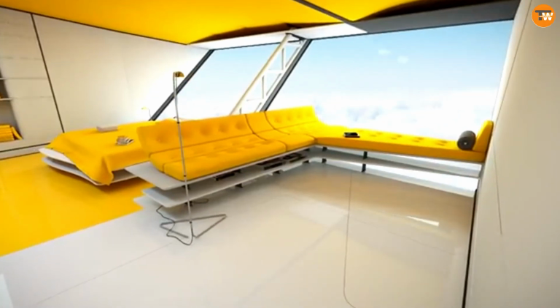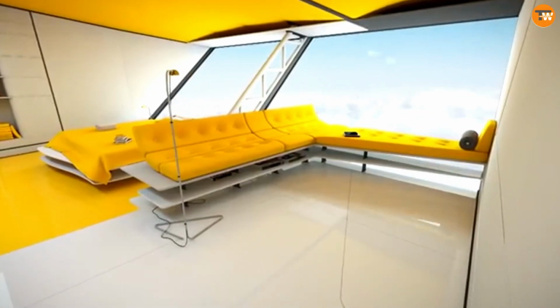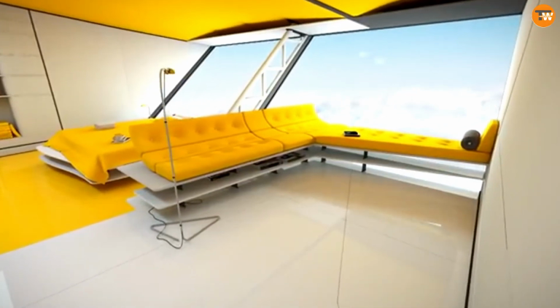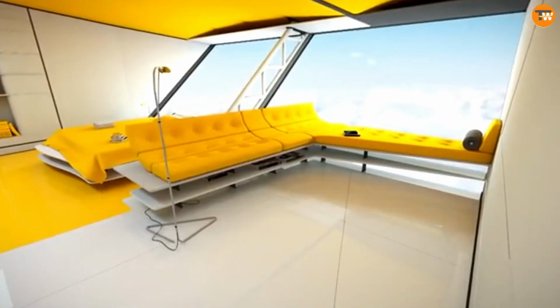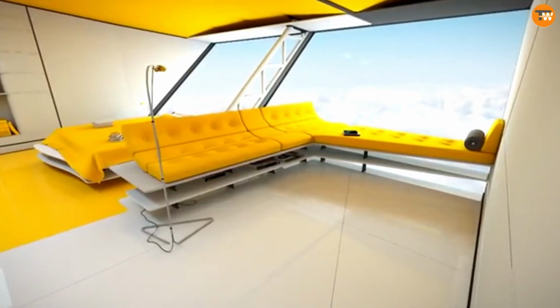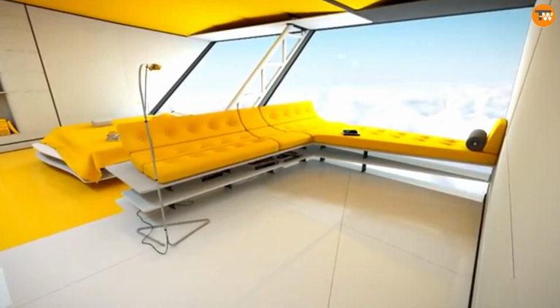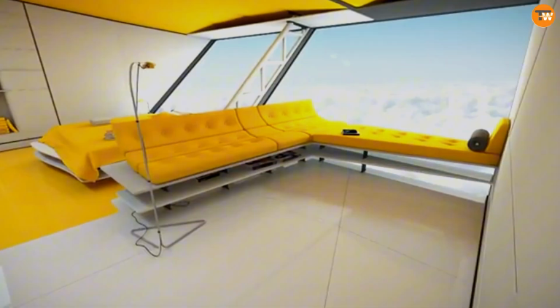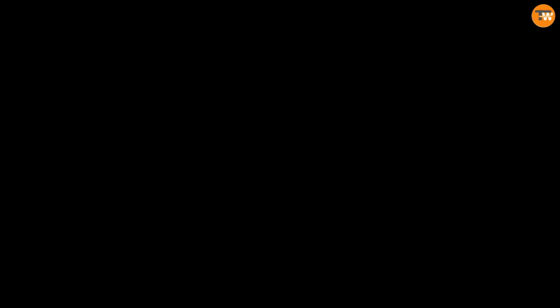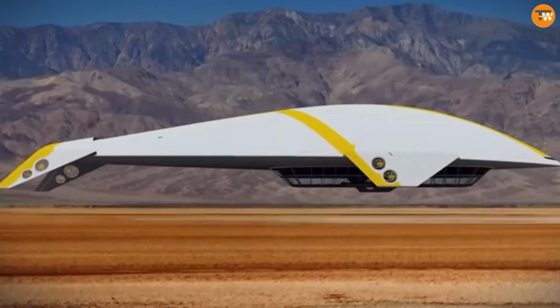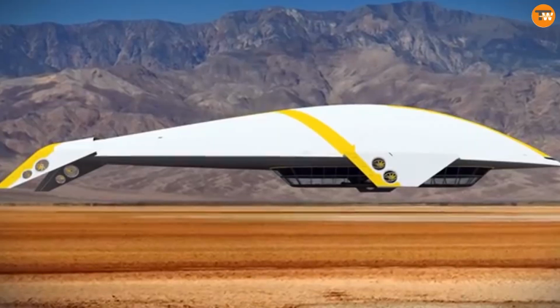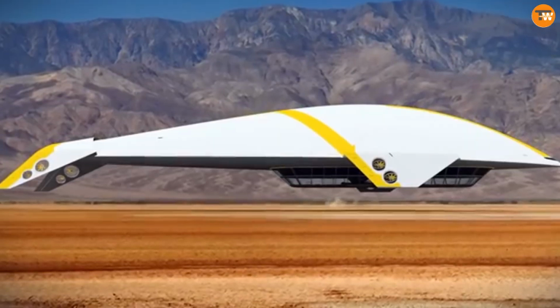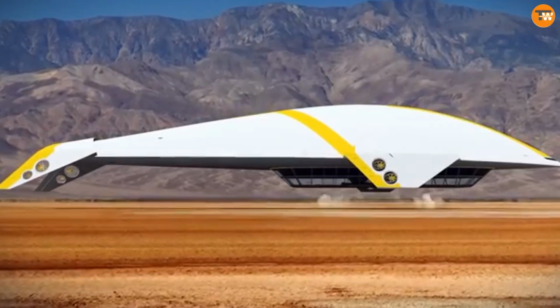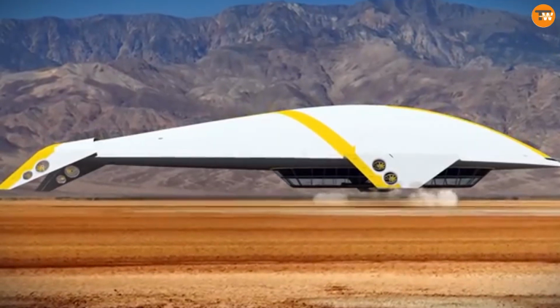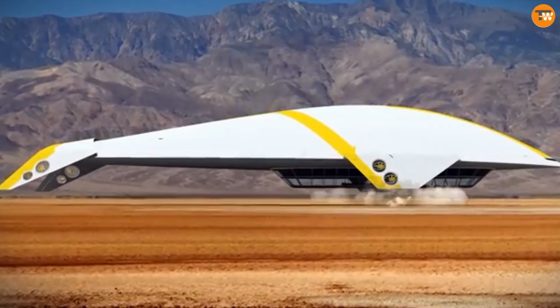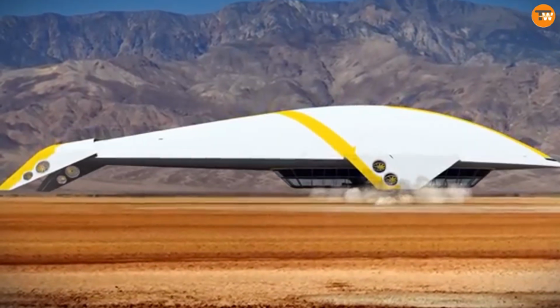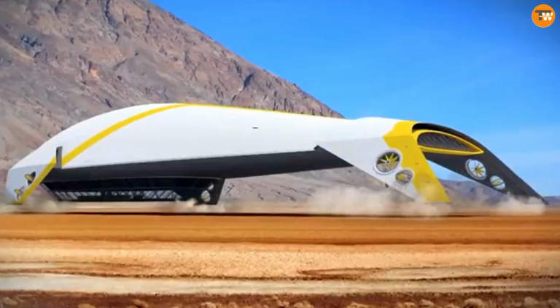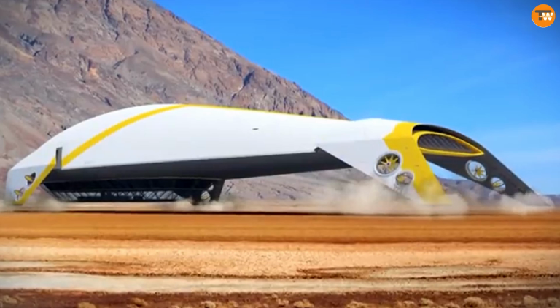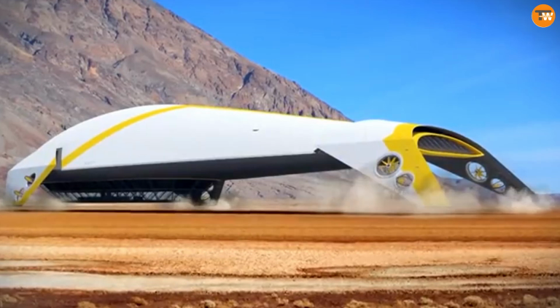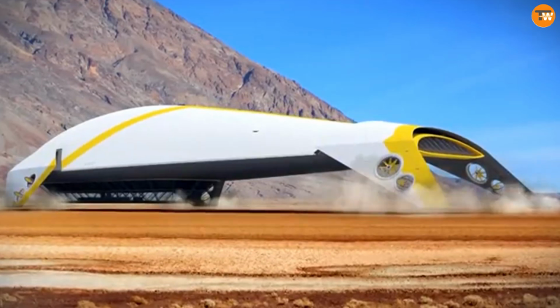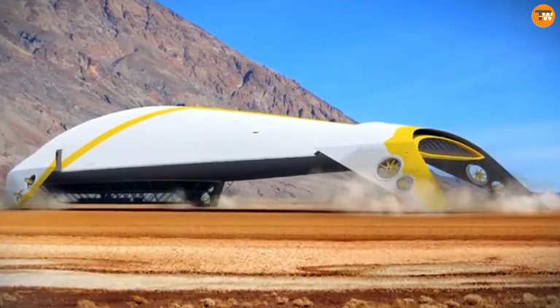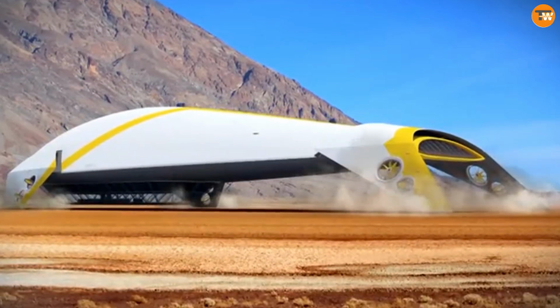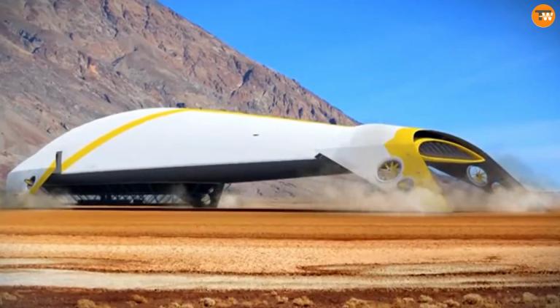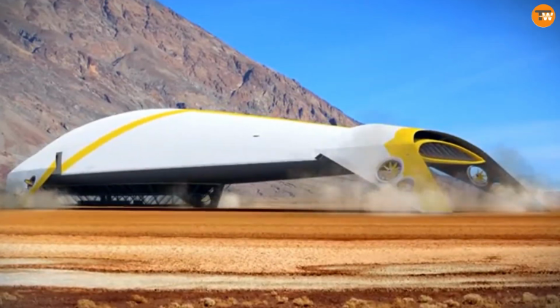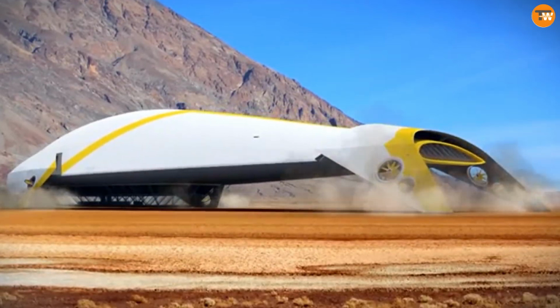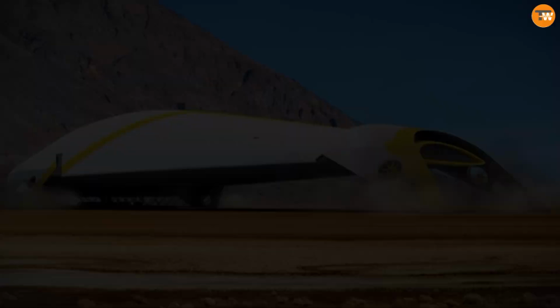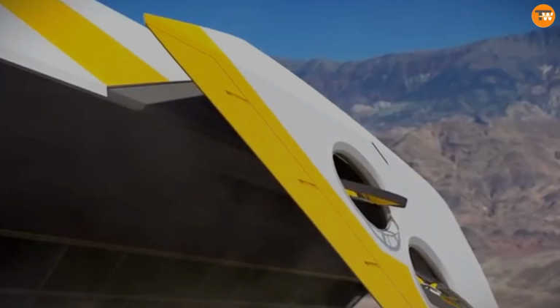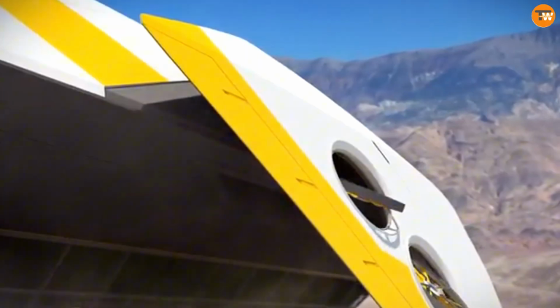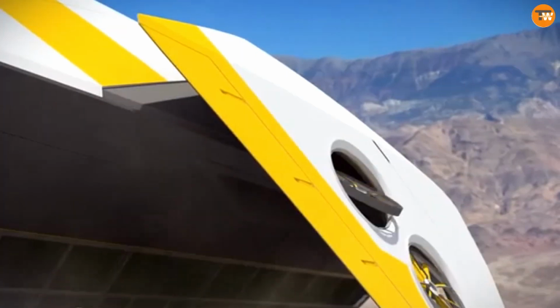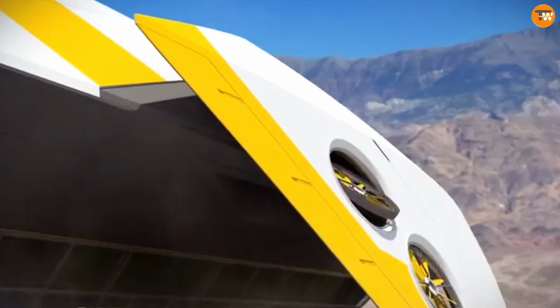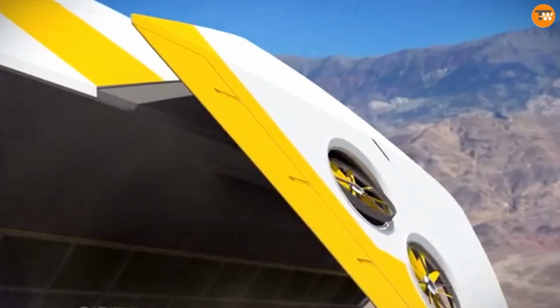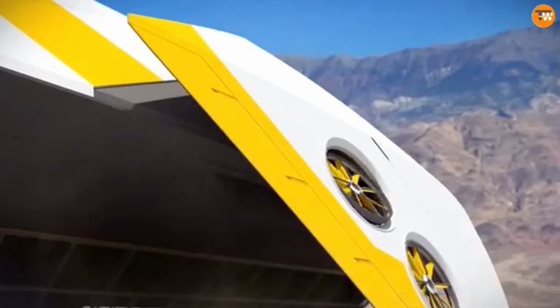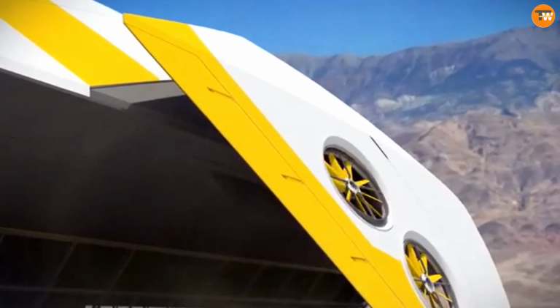The Aether Cruise Airship truly delivers a magnificent journey where luxury and adventure blend seamlessly in the skies.